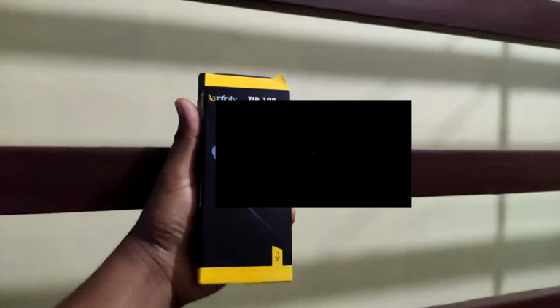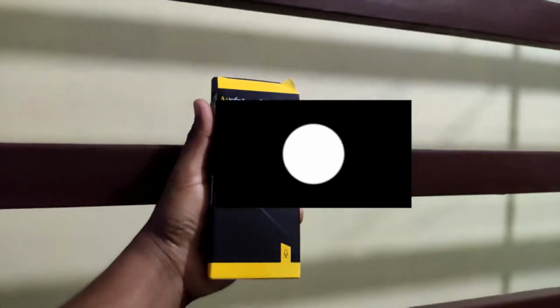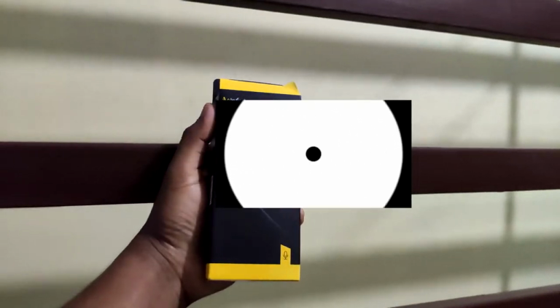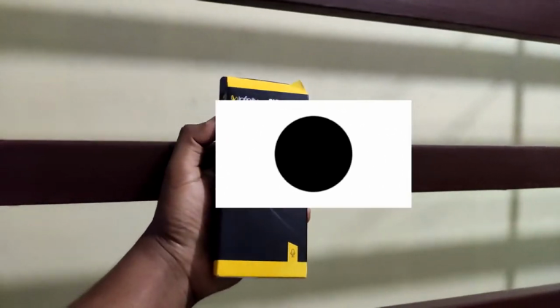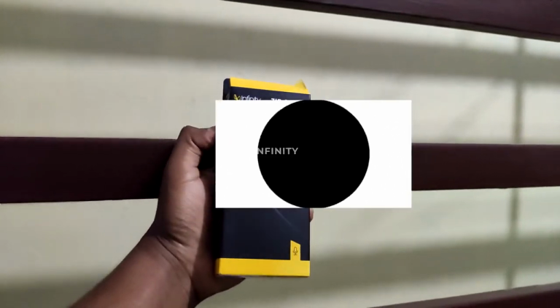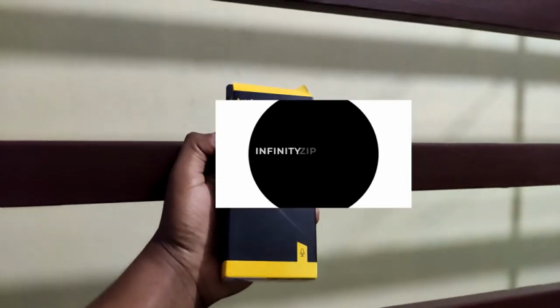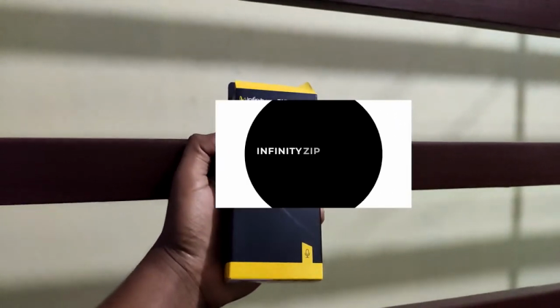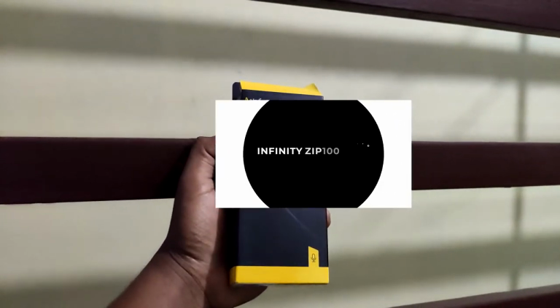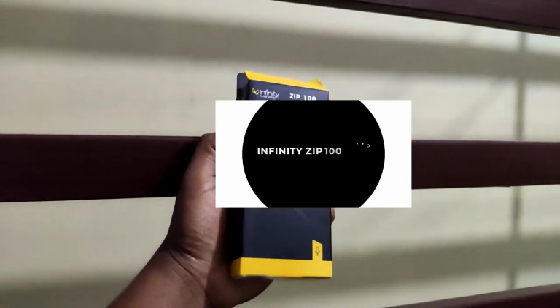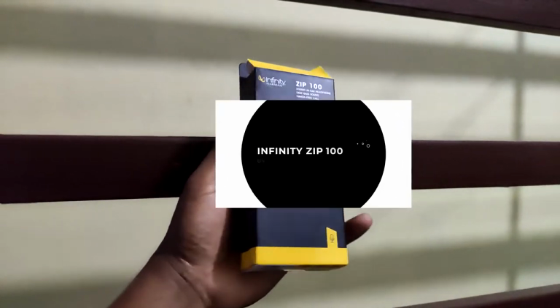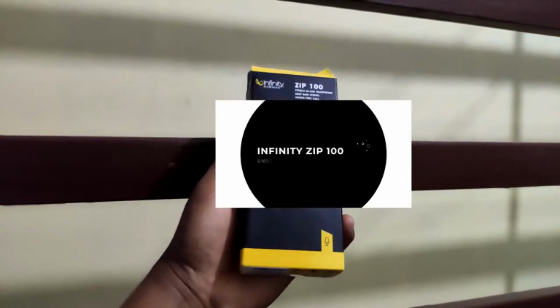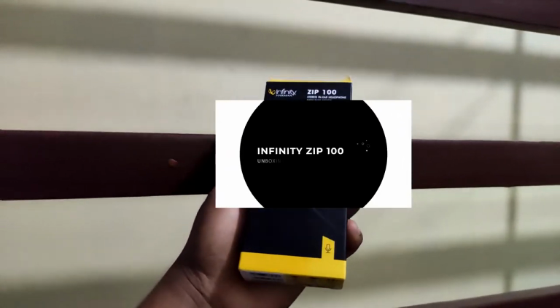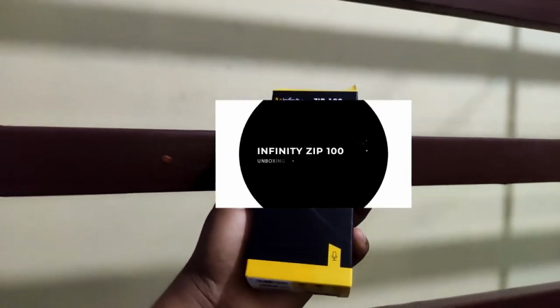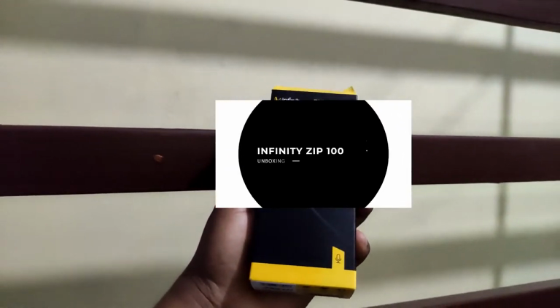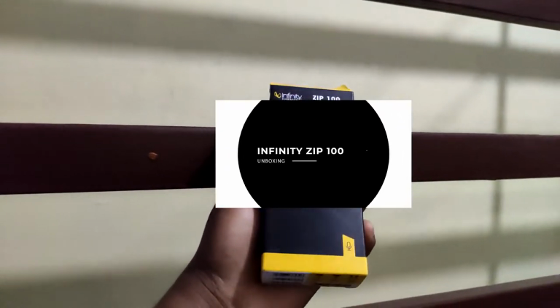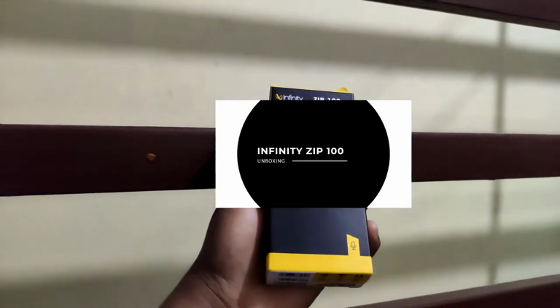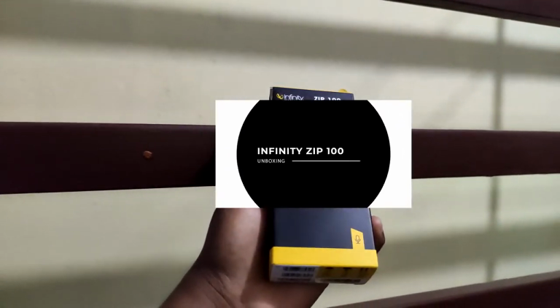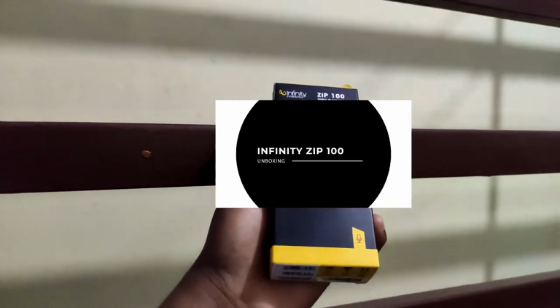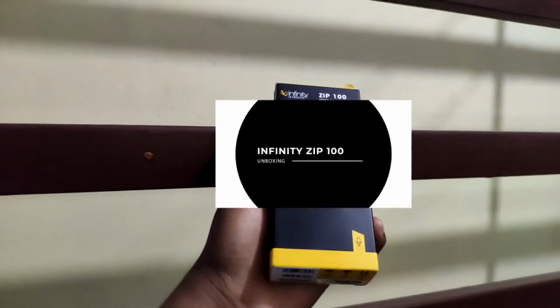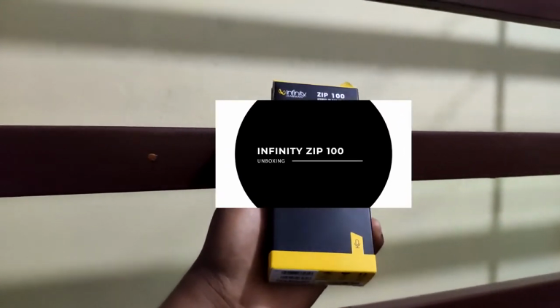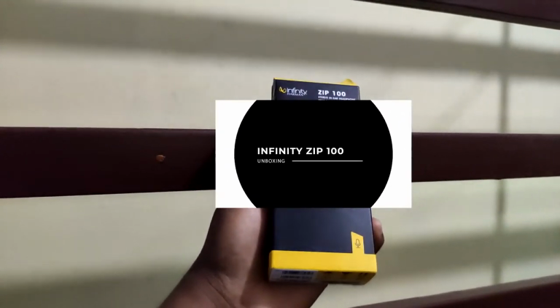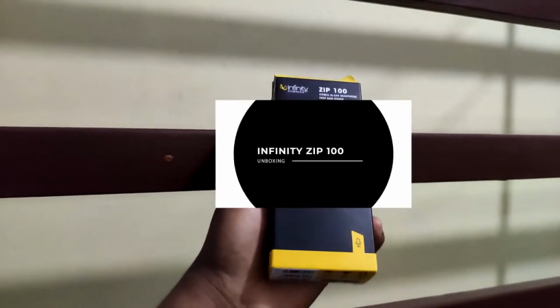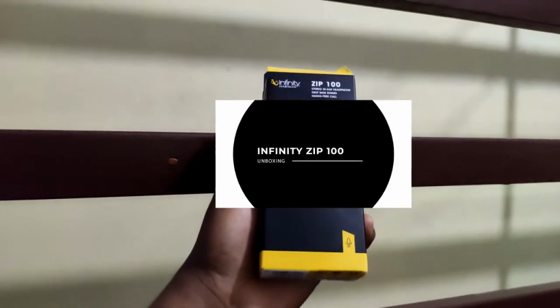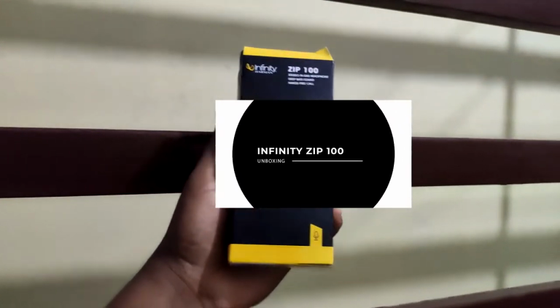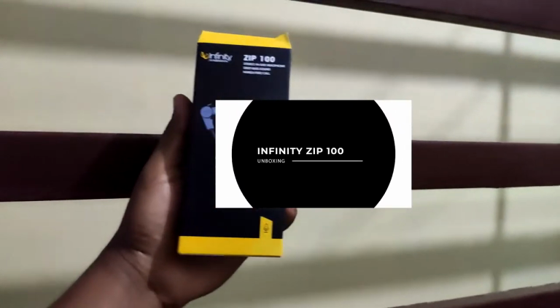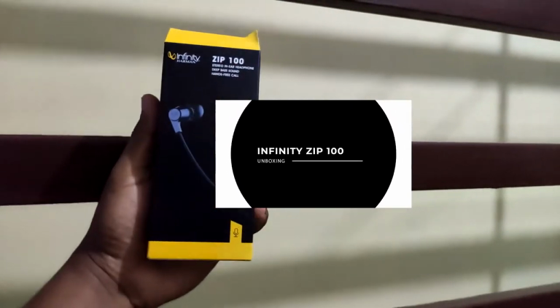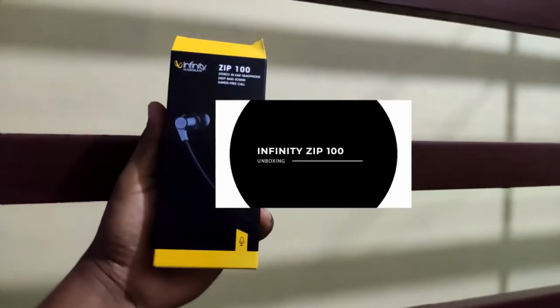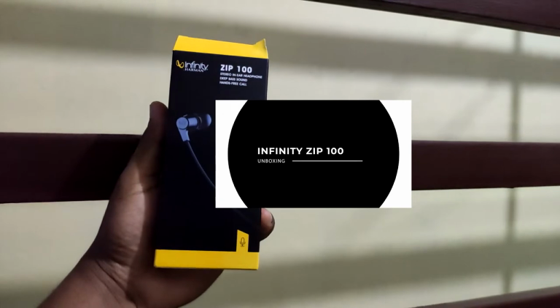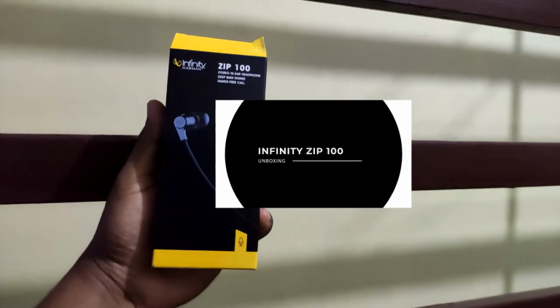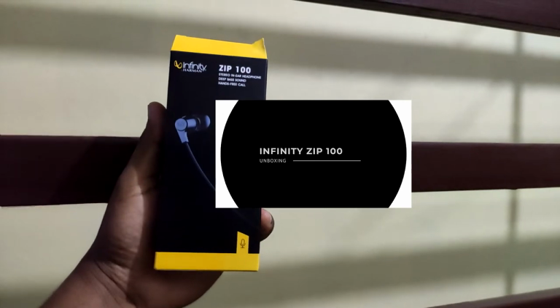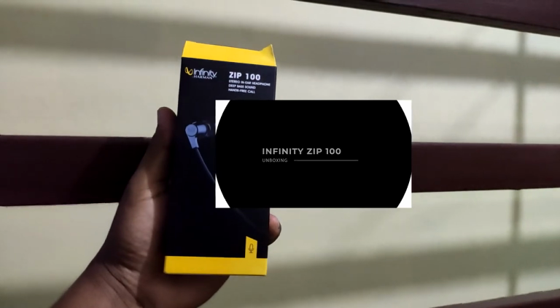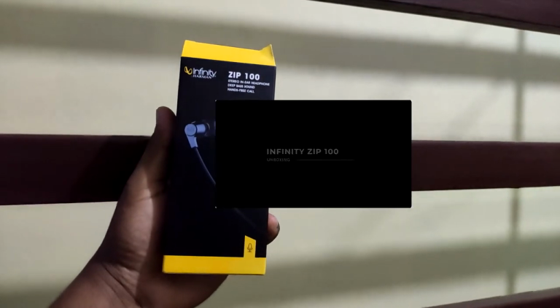Hey, hi guys! Welcome to Shuvu Tech channel. Today we will show you a product from JBL company manufacturing.